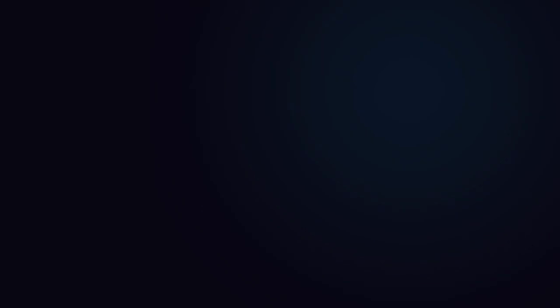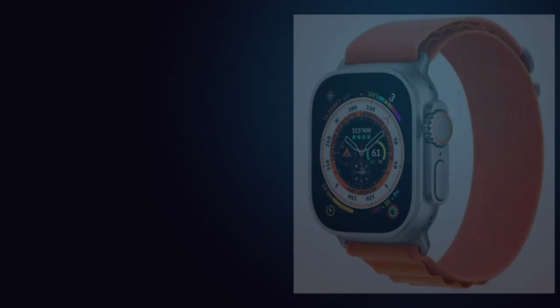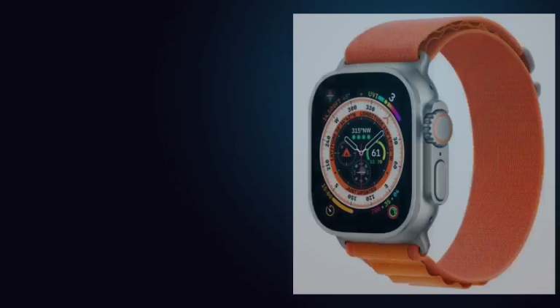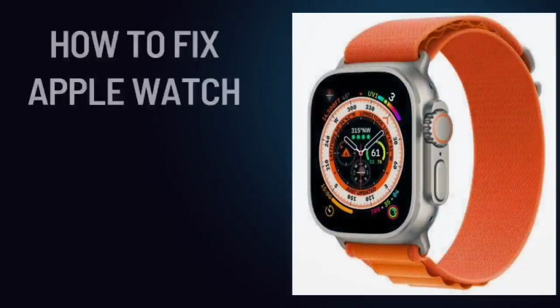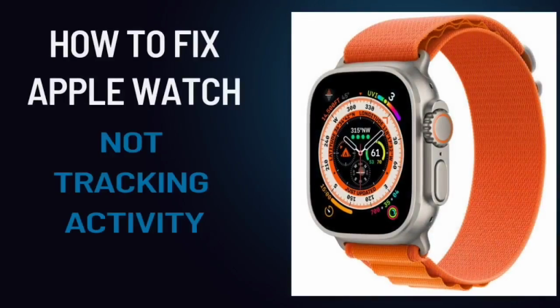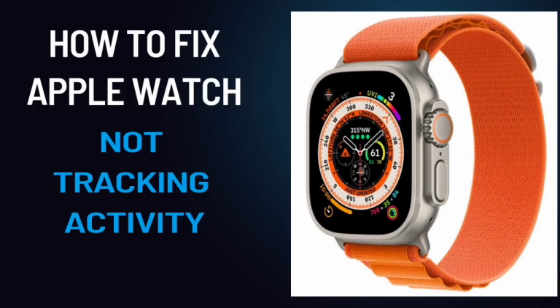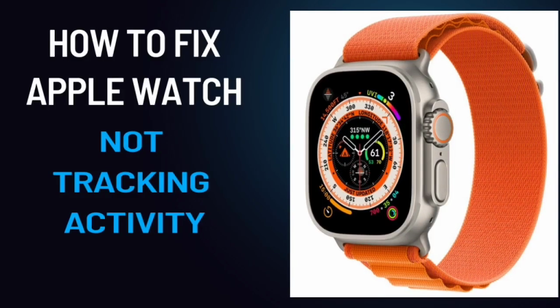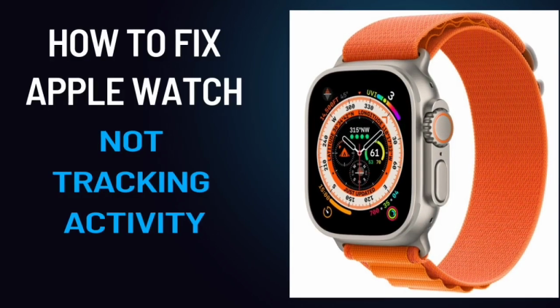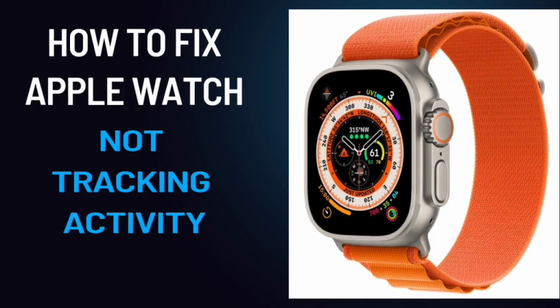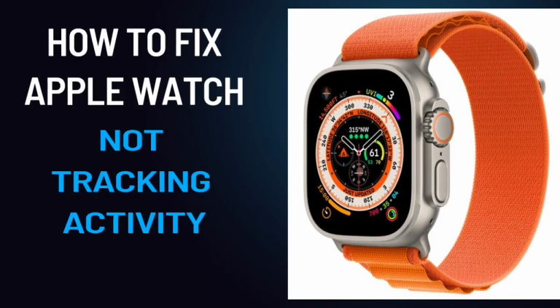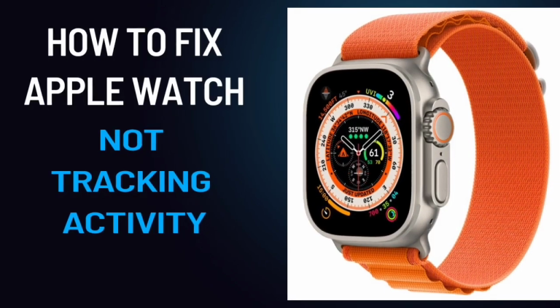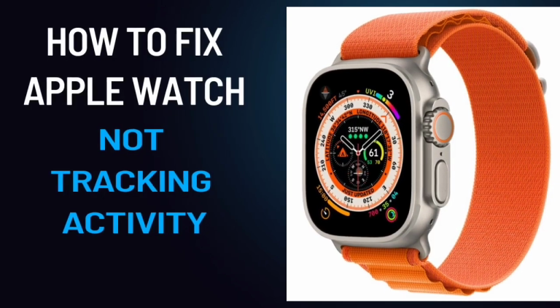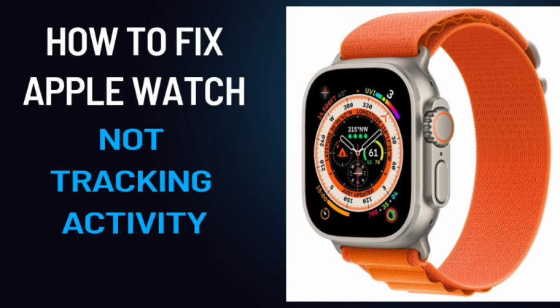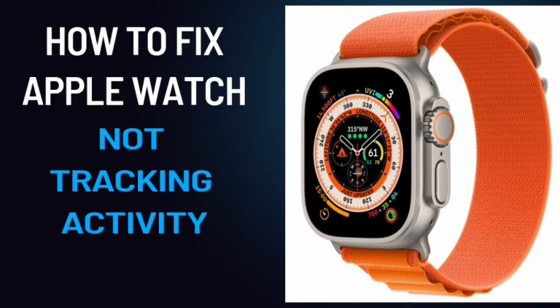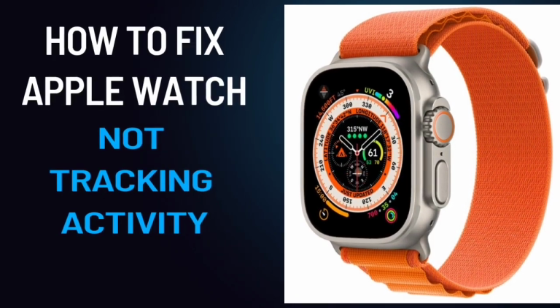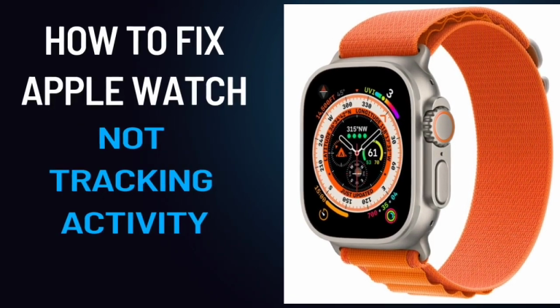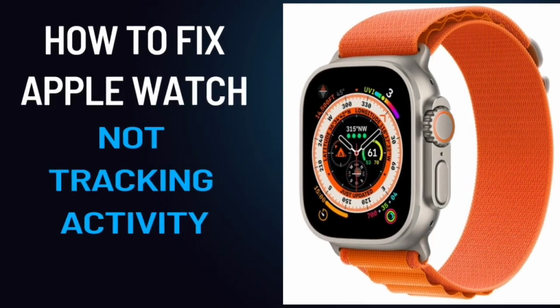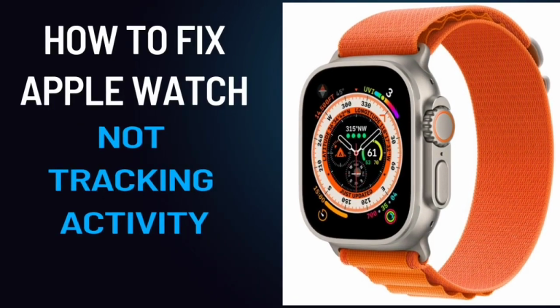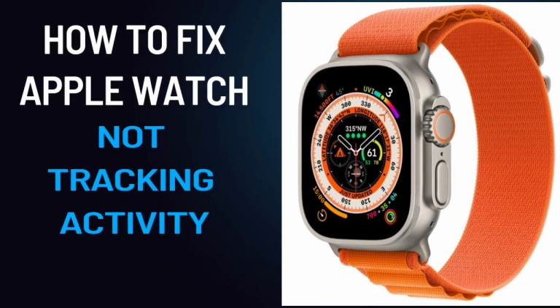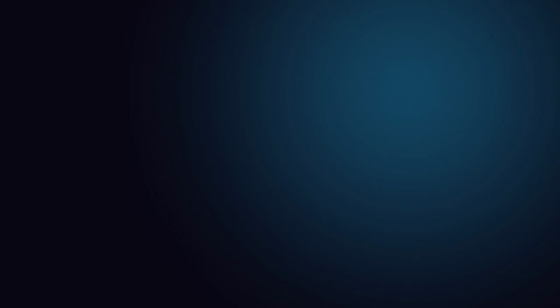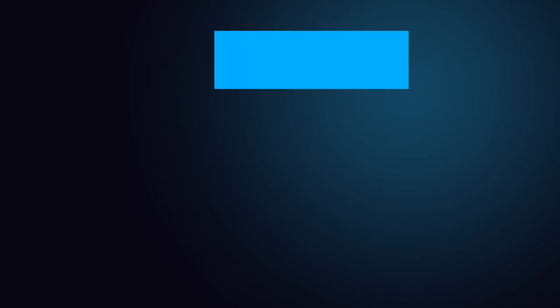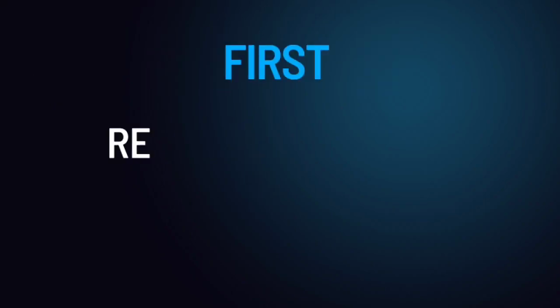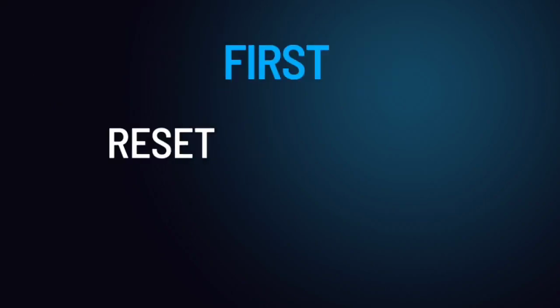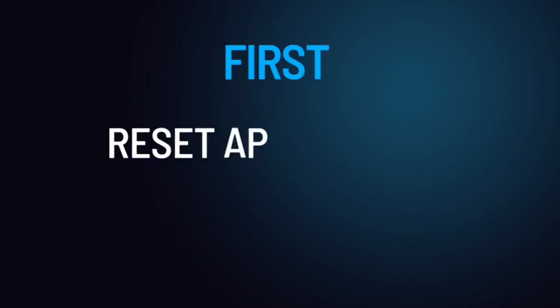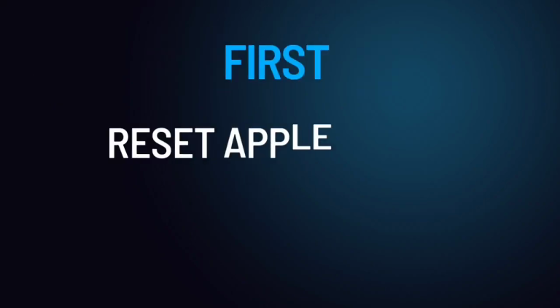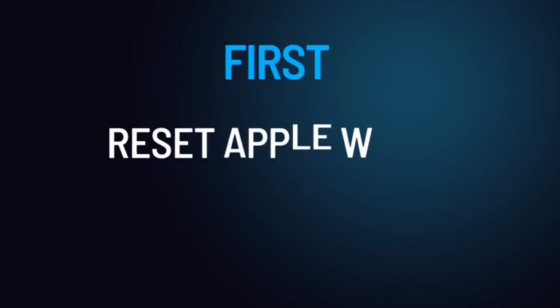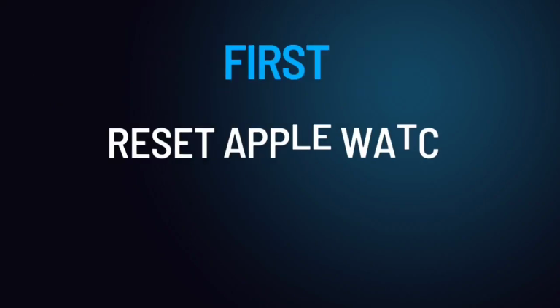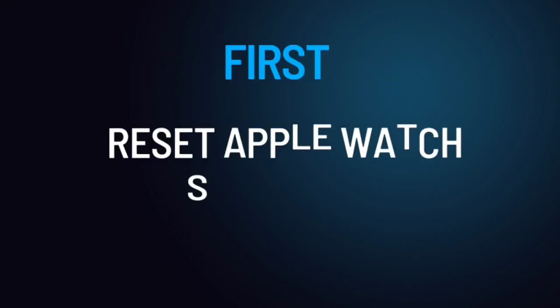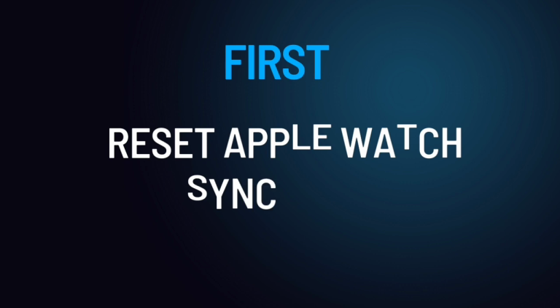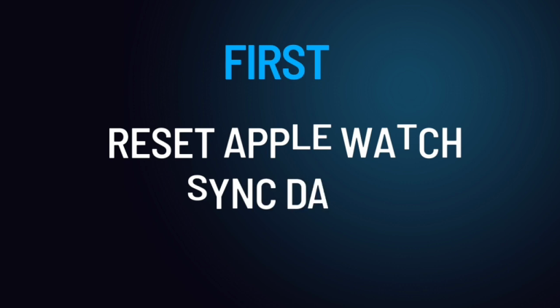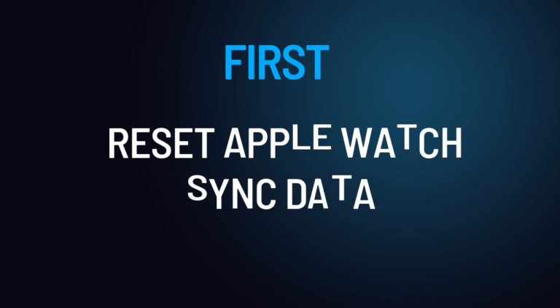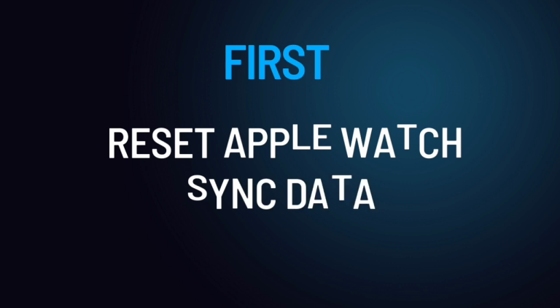How to fix Apple Watch not tracking activity. First, reset Apple Watch sync data.